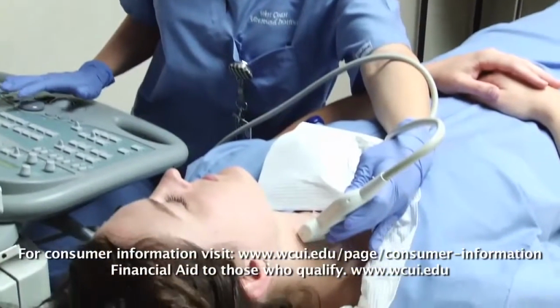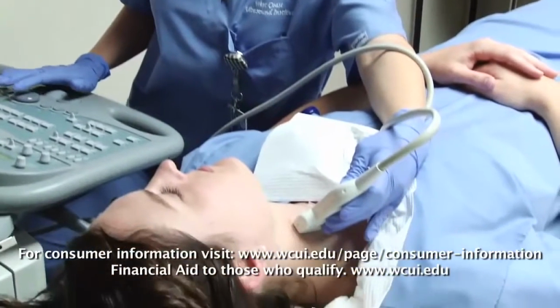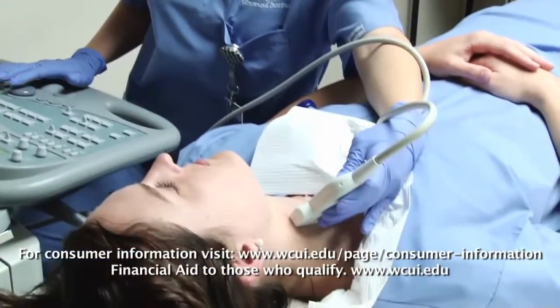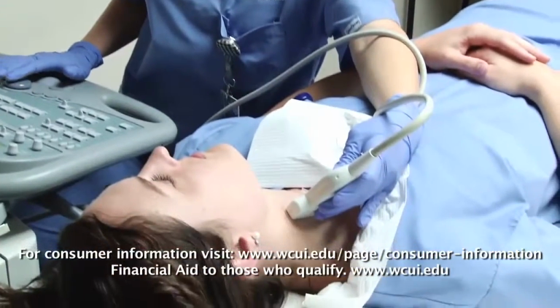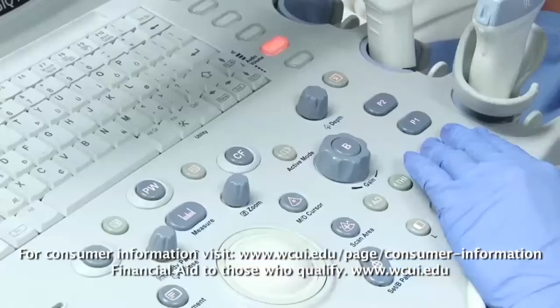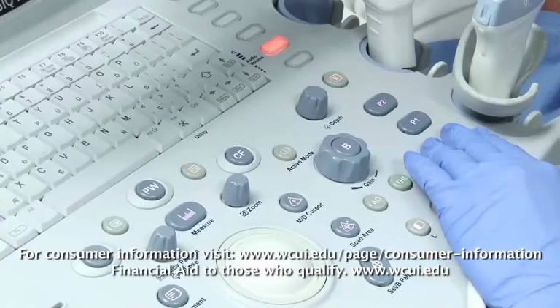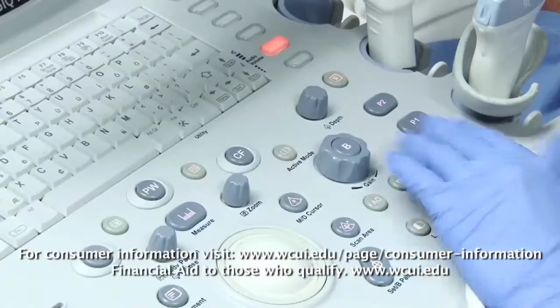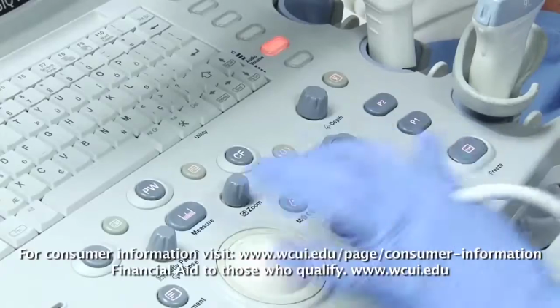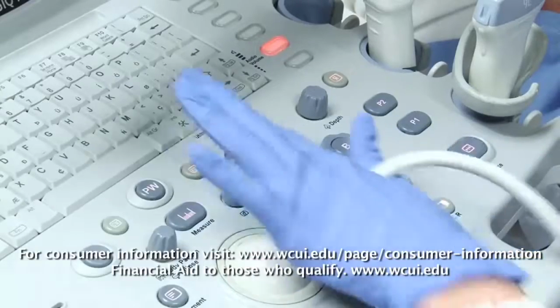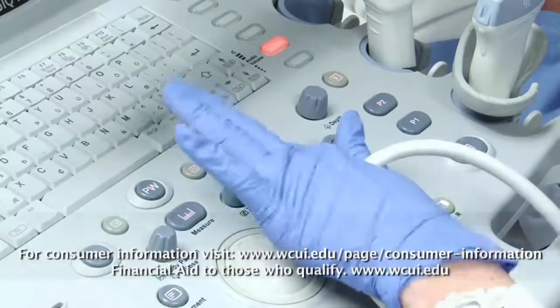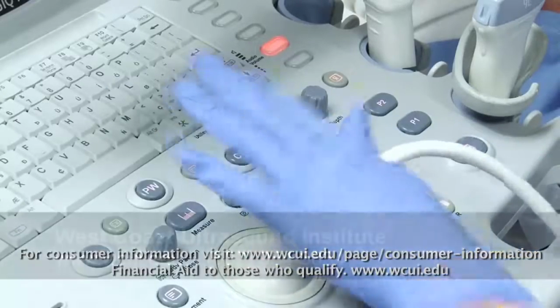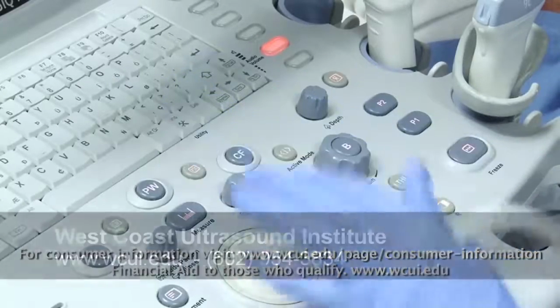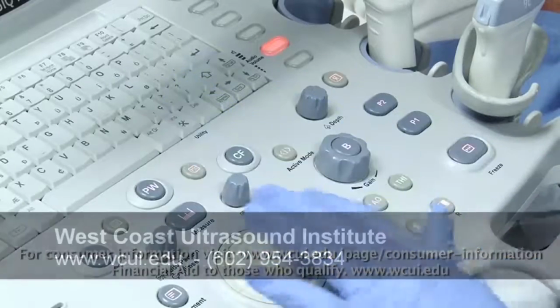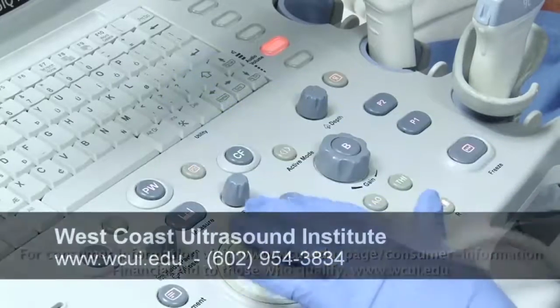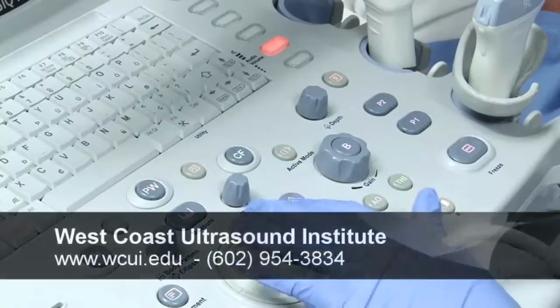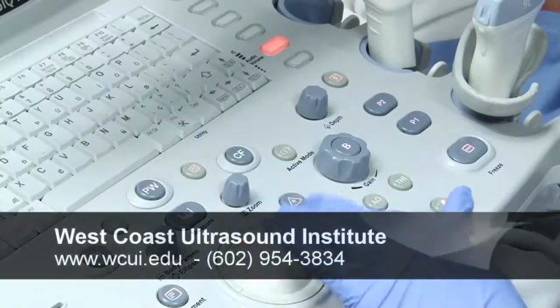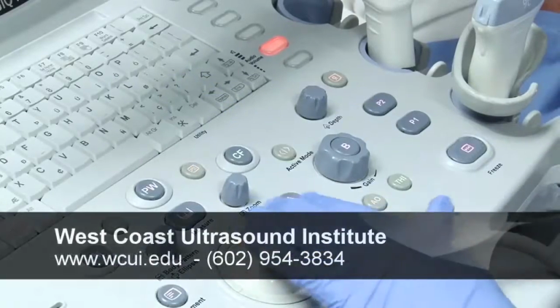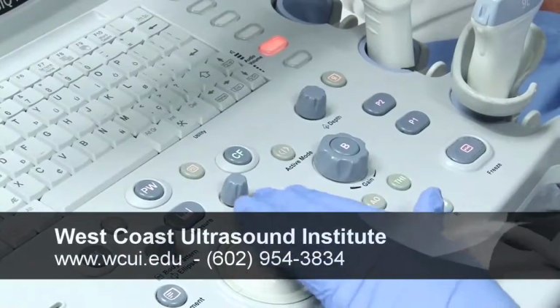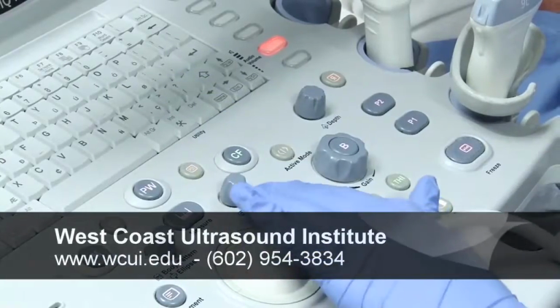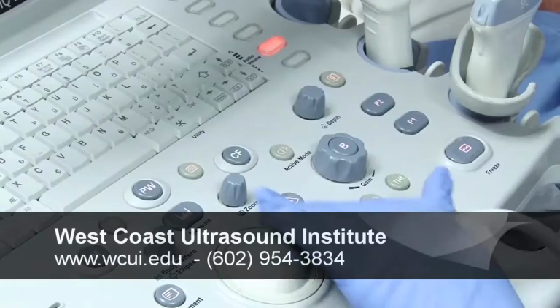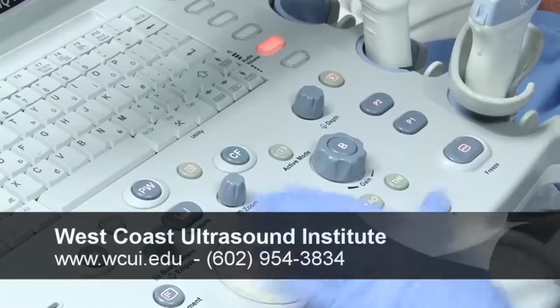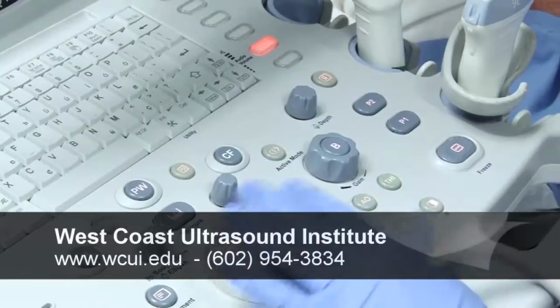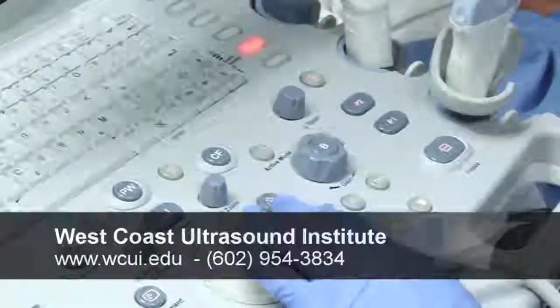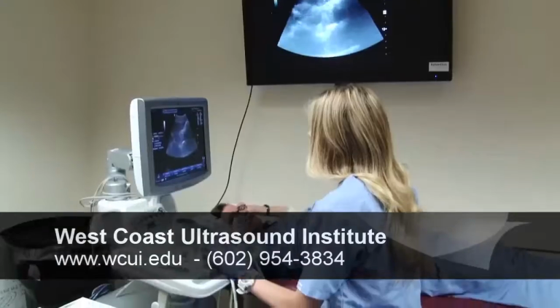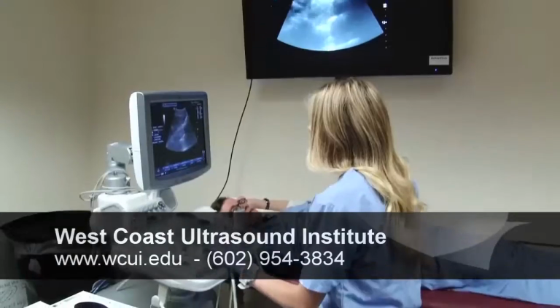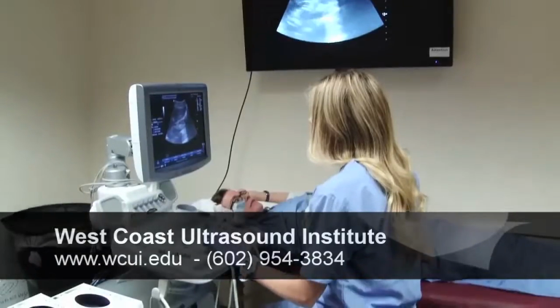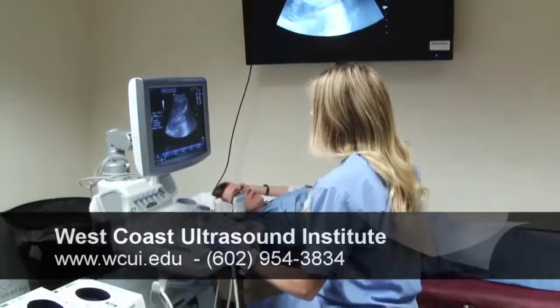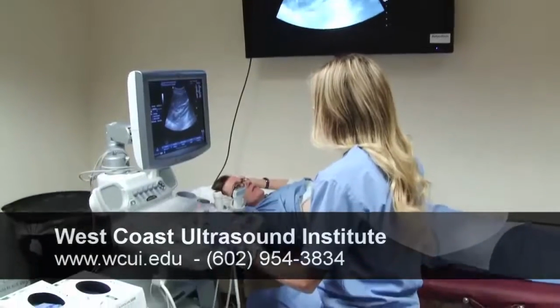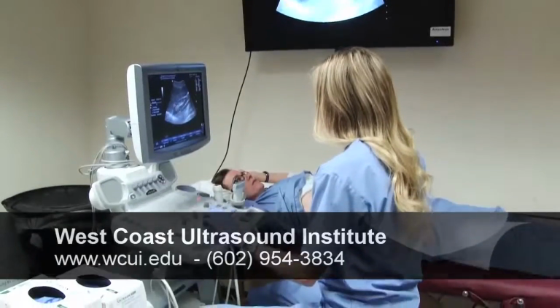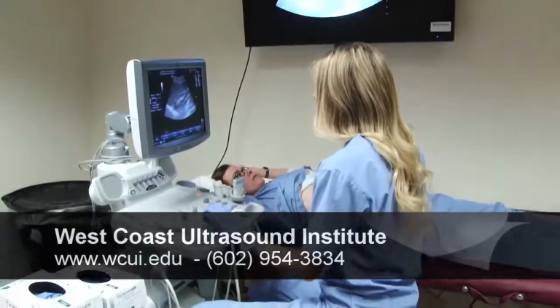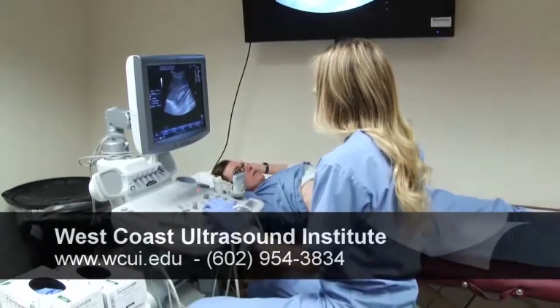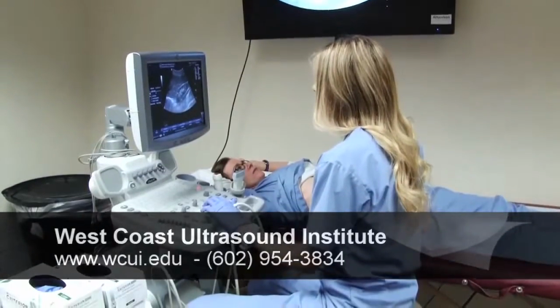If you want to find out more about West Coast Ultrasound Institute, you should check out our website, wcu.edu.